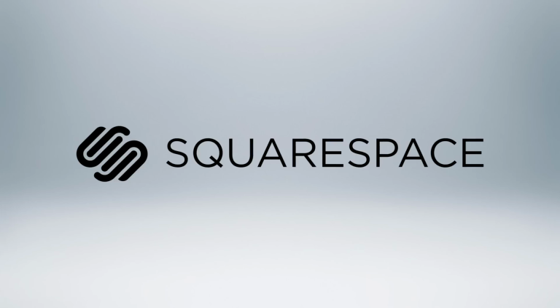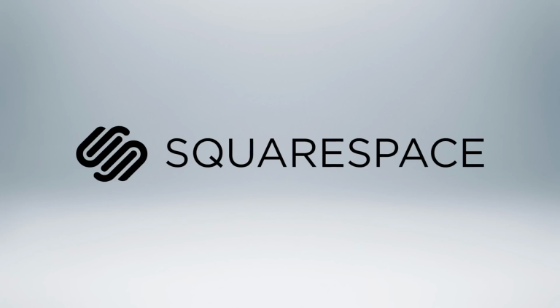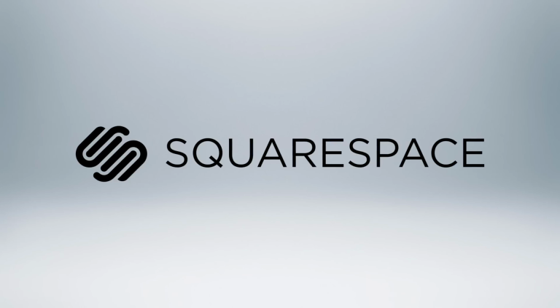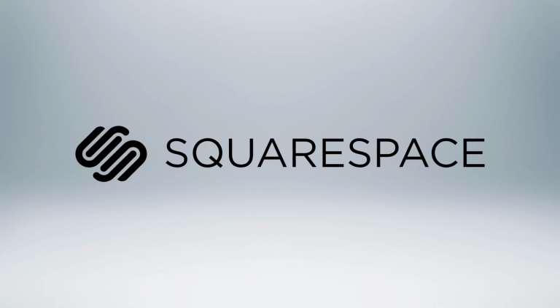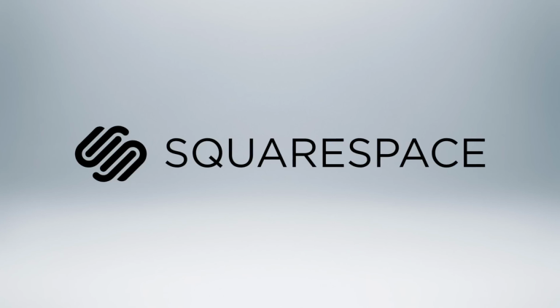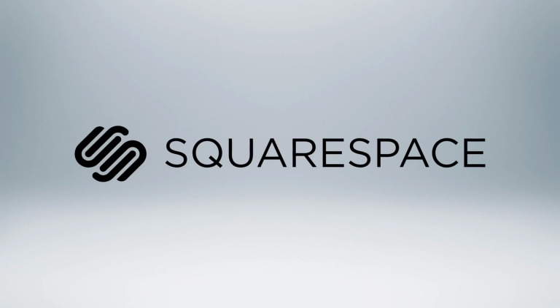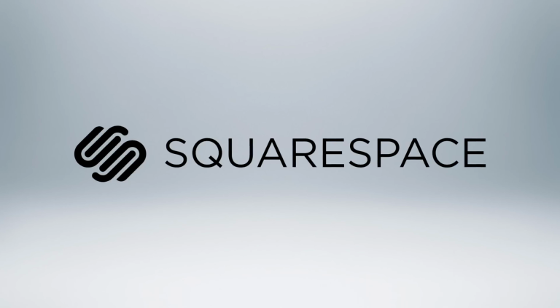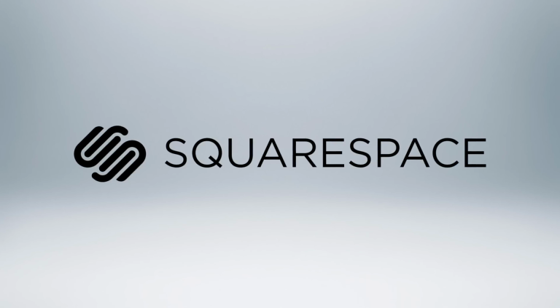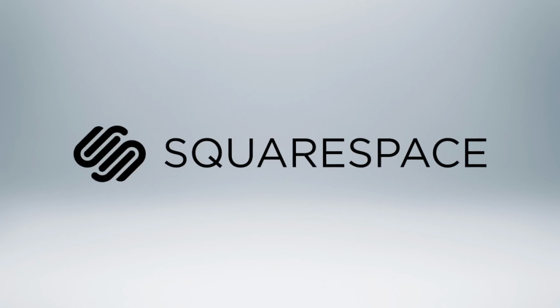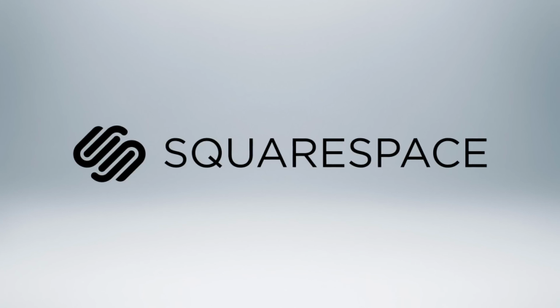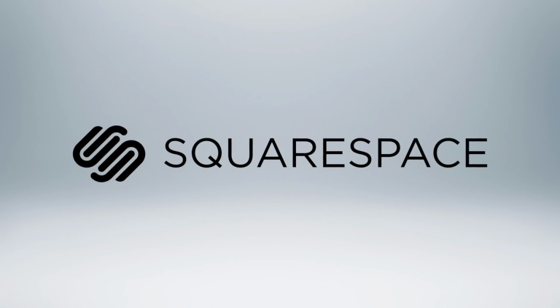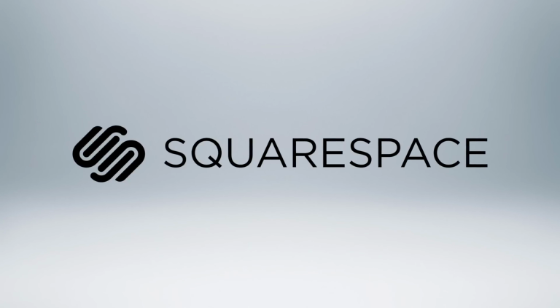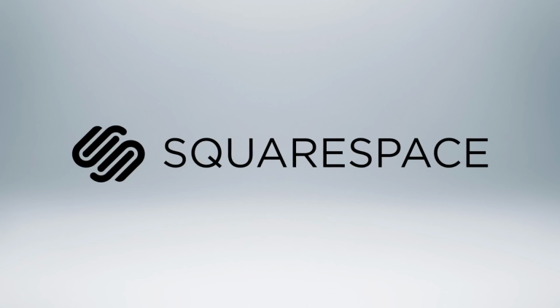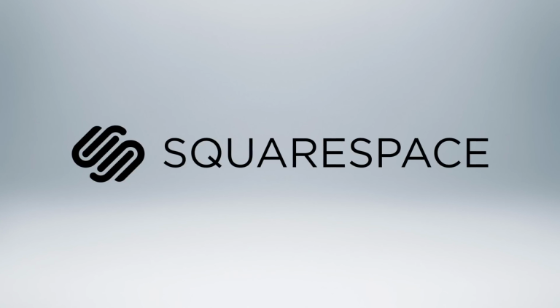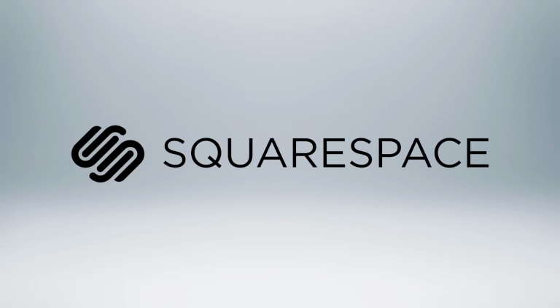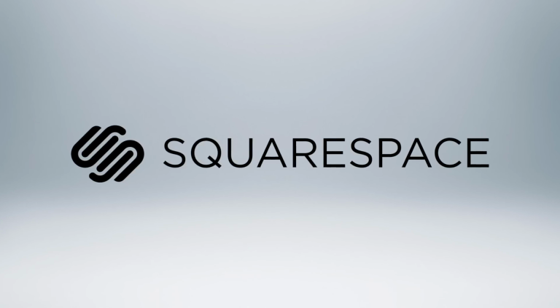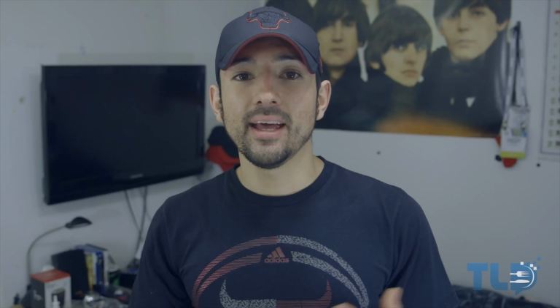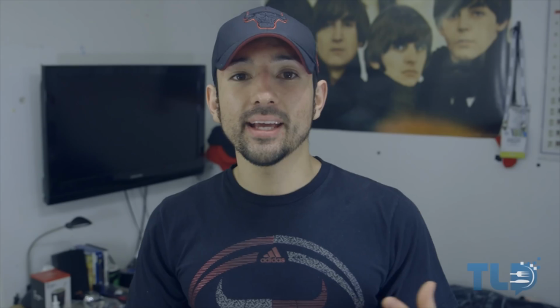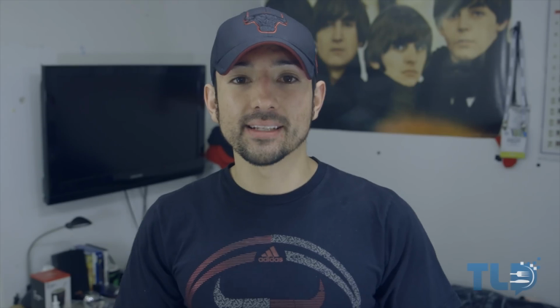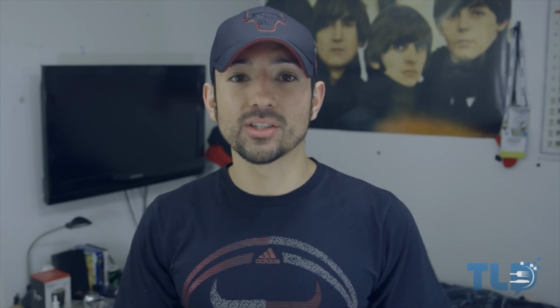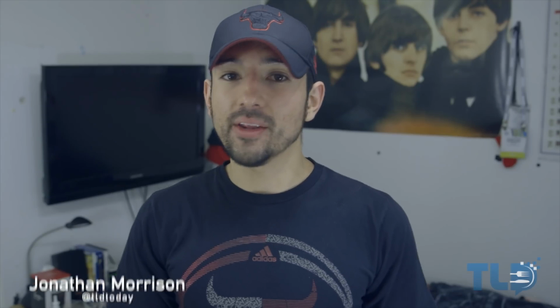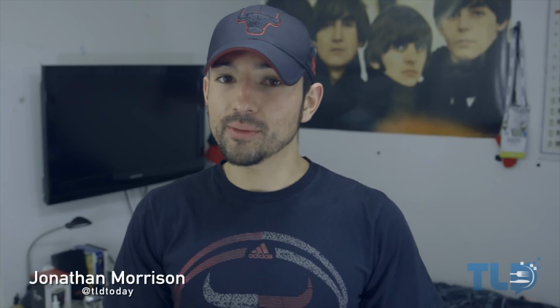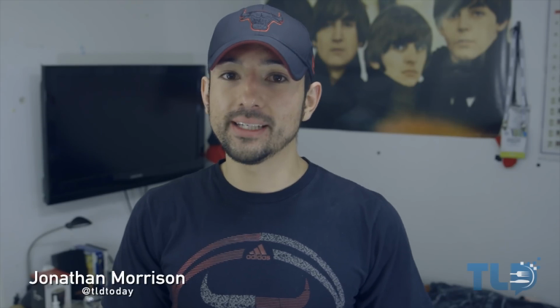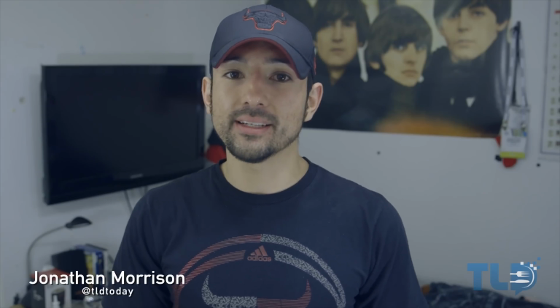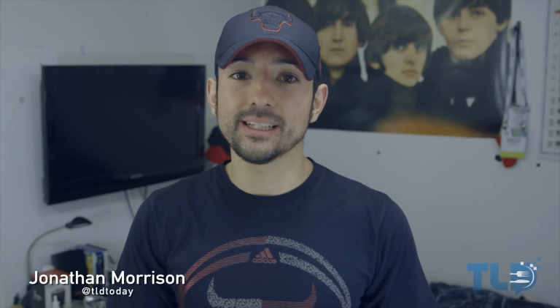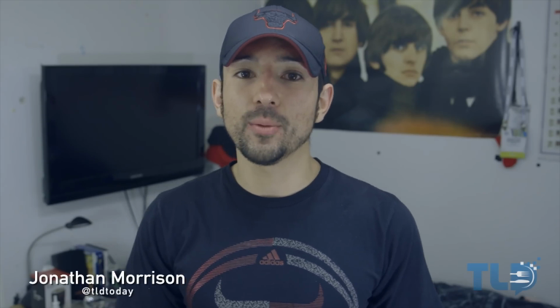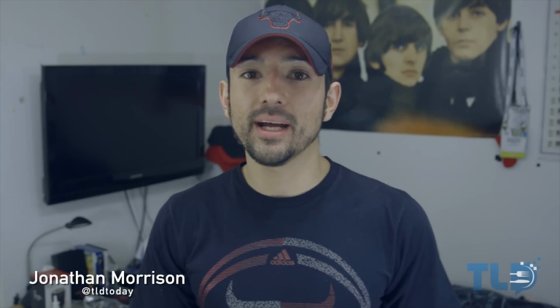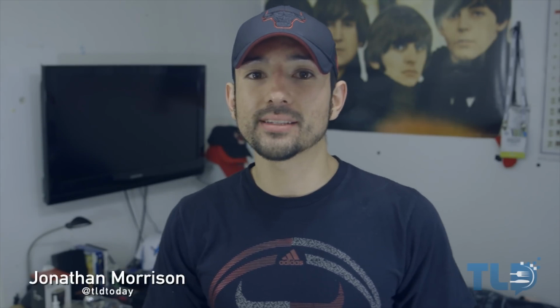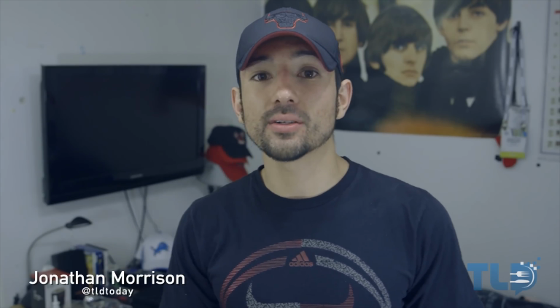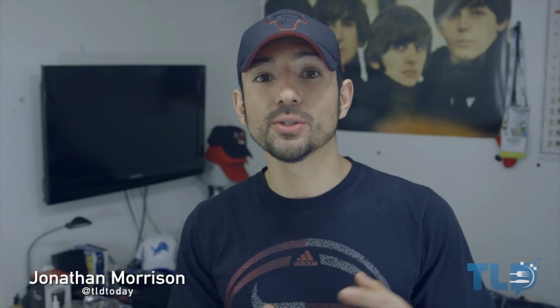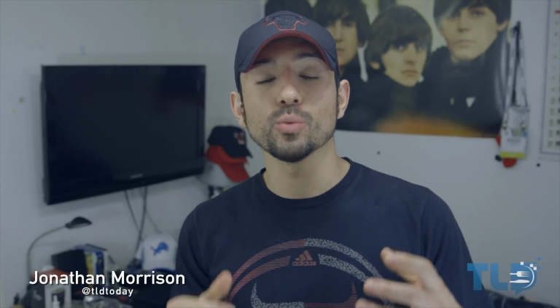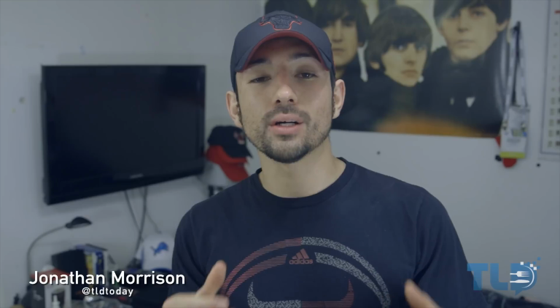Today's video is brought to you by Squarespace. Hey guys, Jonathan here with TLD. Hope you guys are doing well.